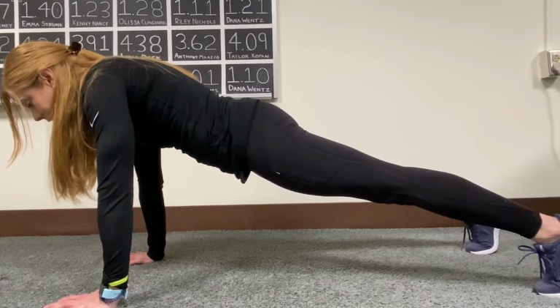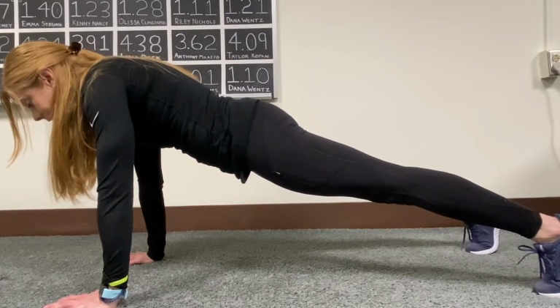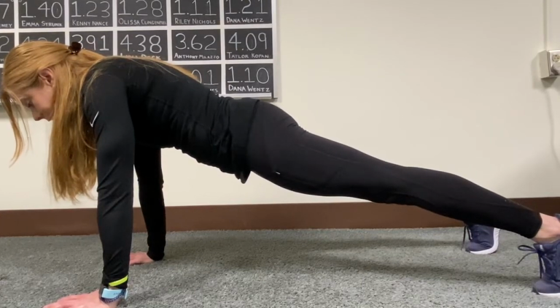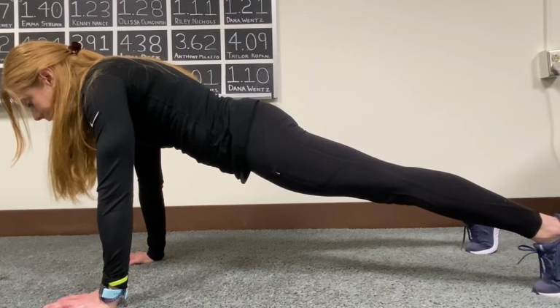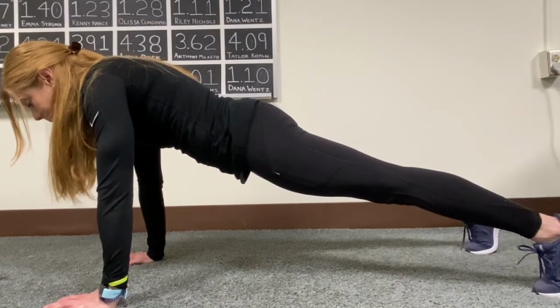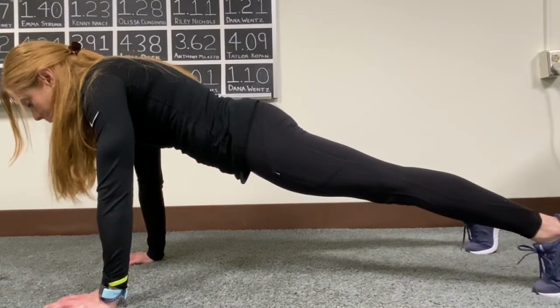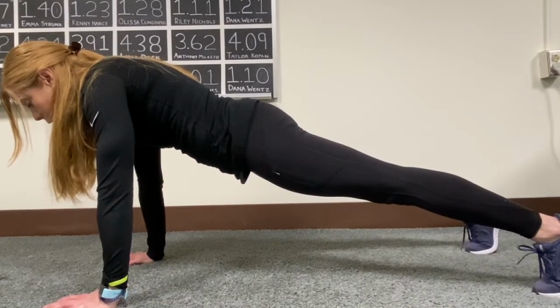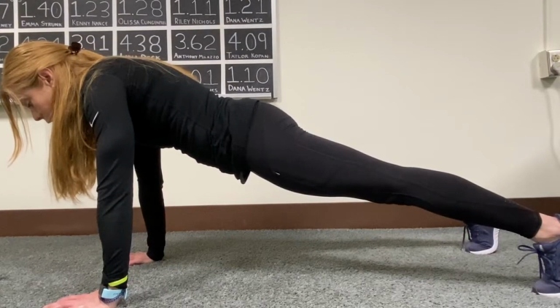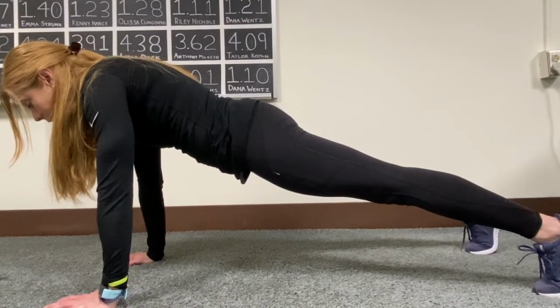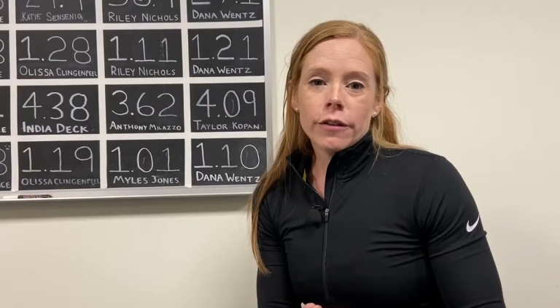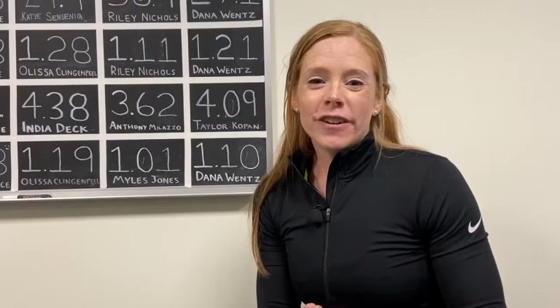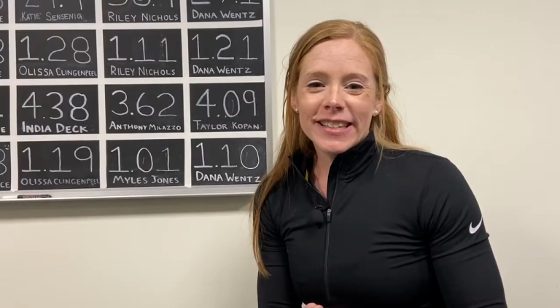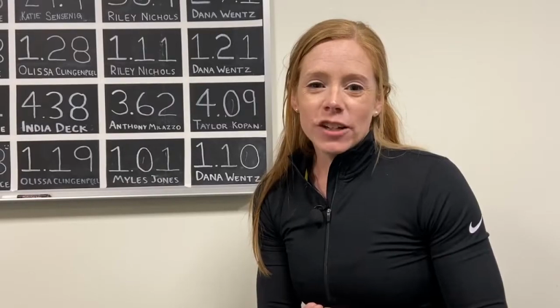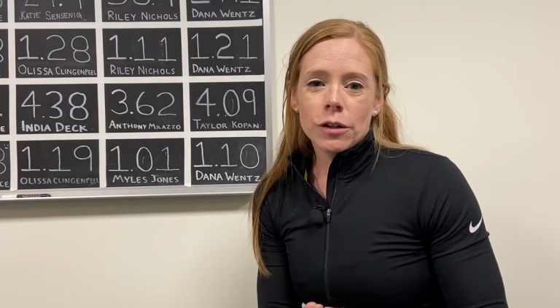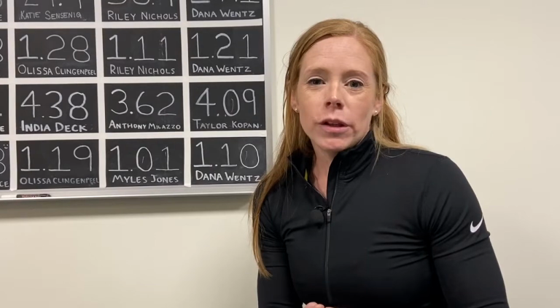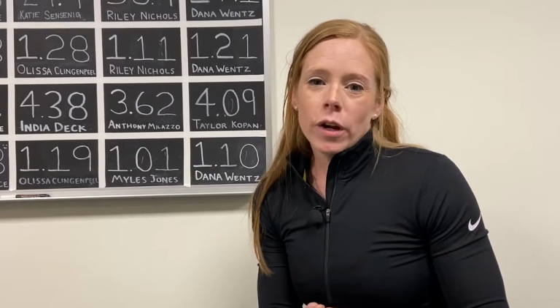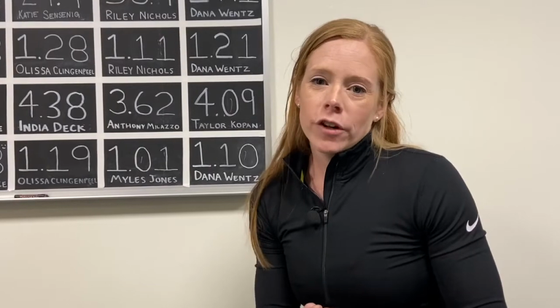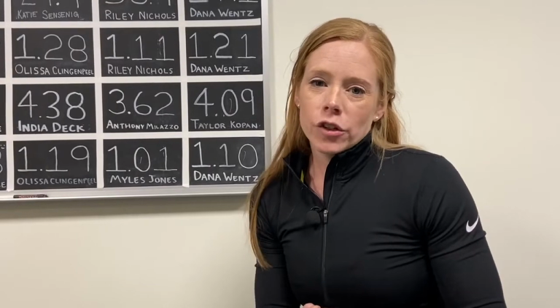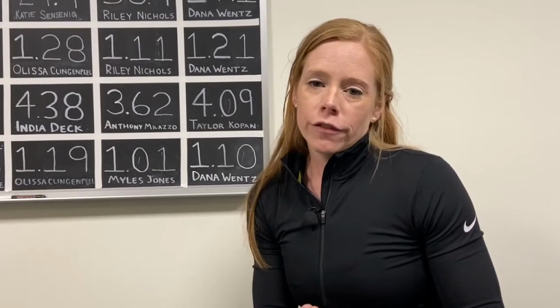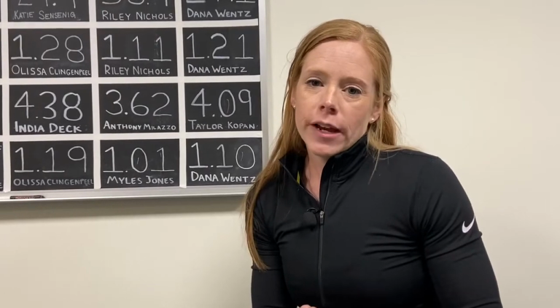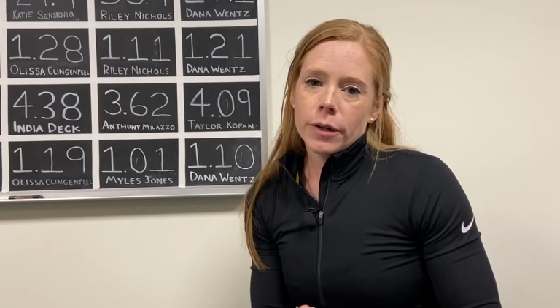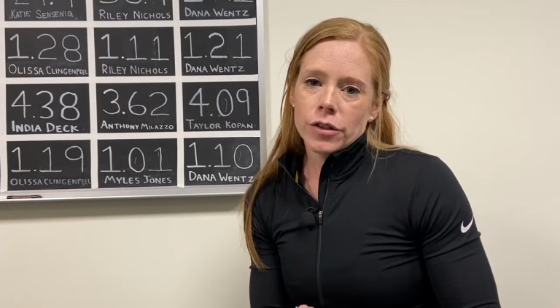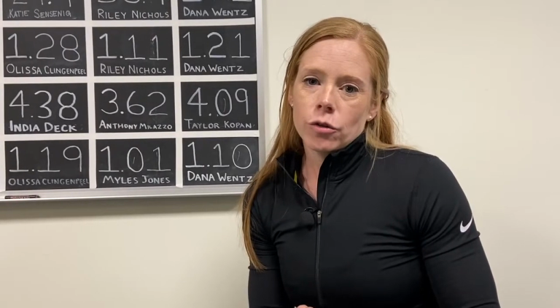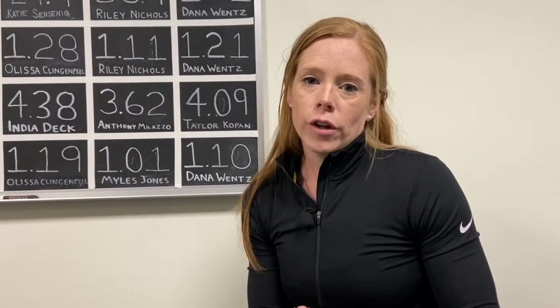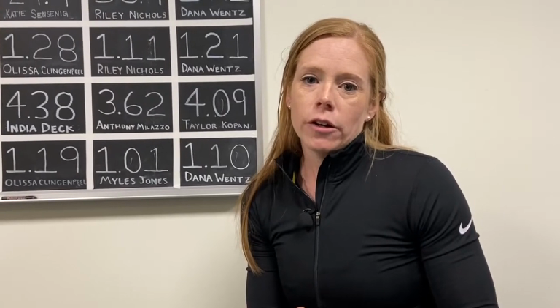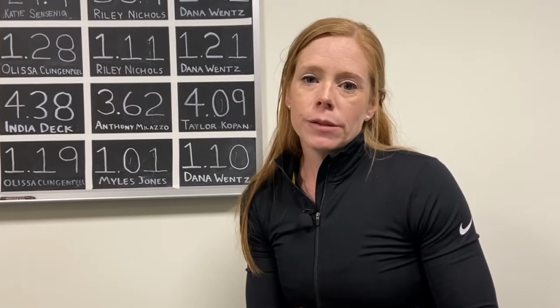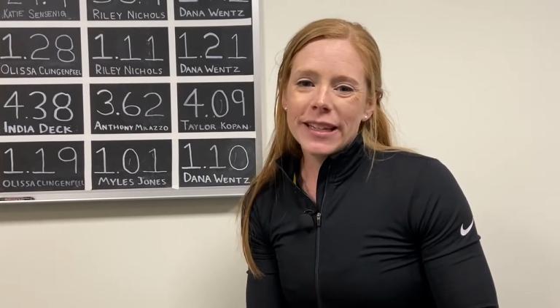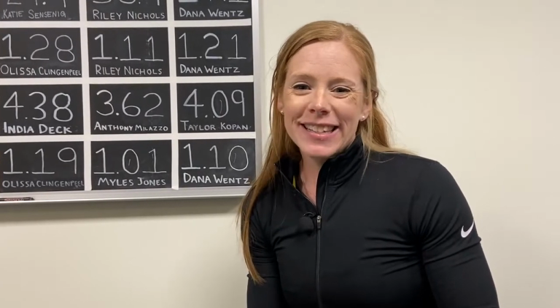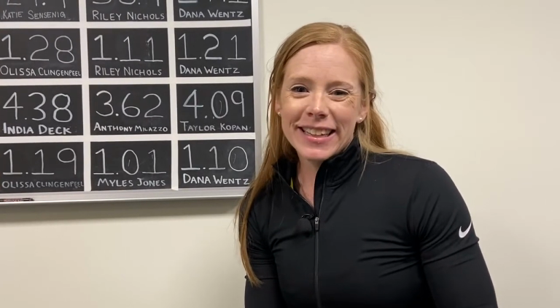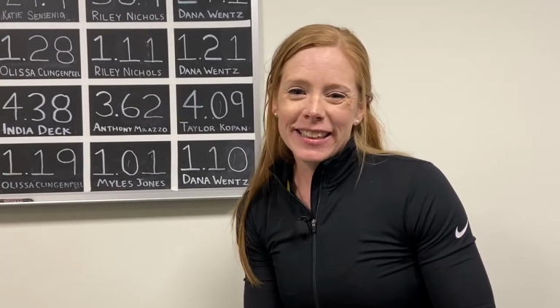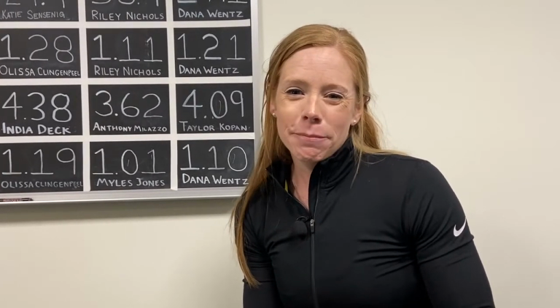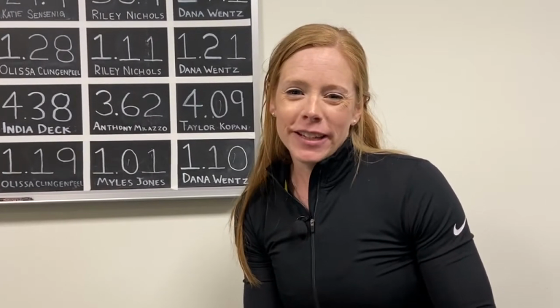For more information or to book a free session with one of our certified personal trainers, please click the link below.